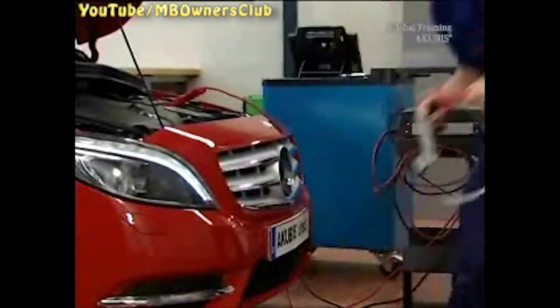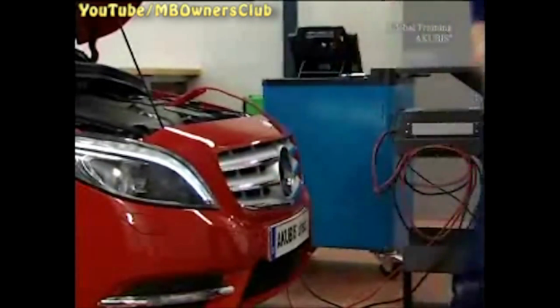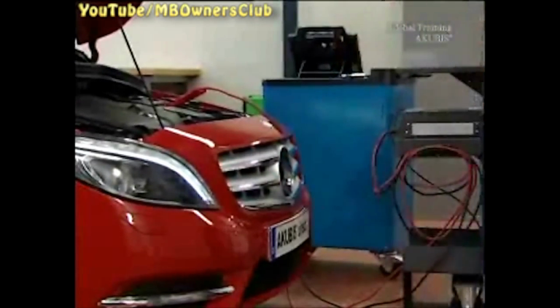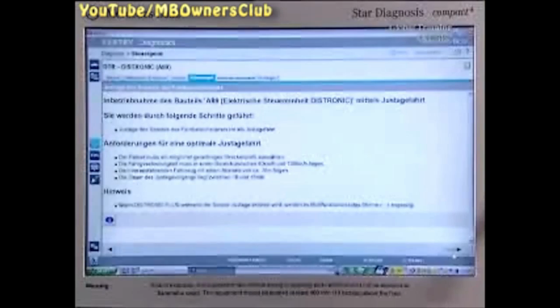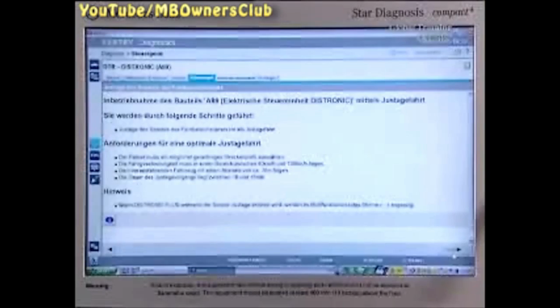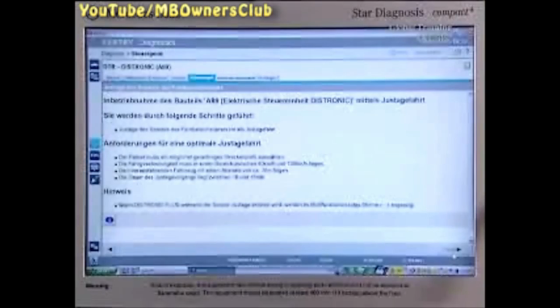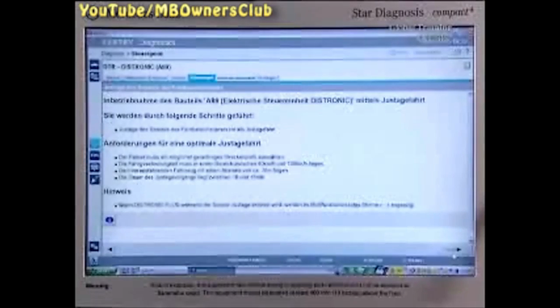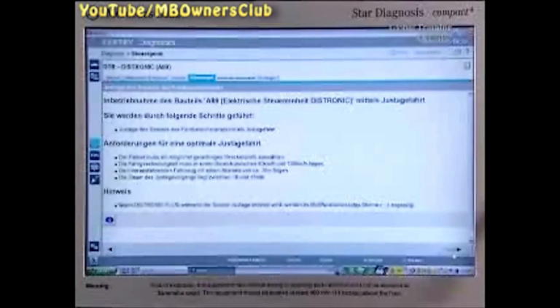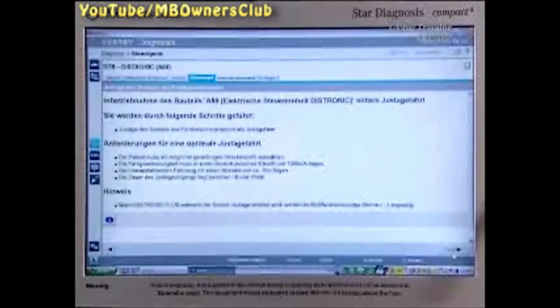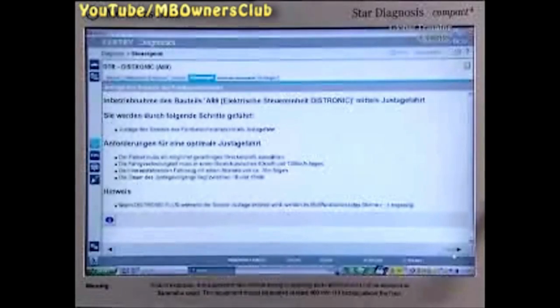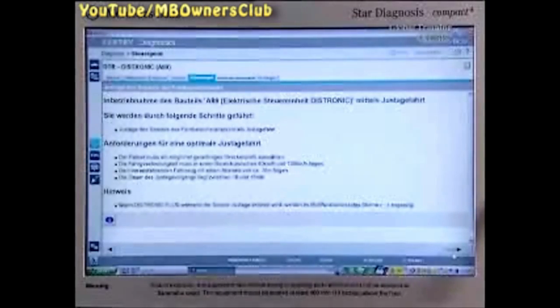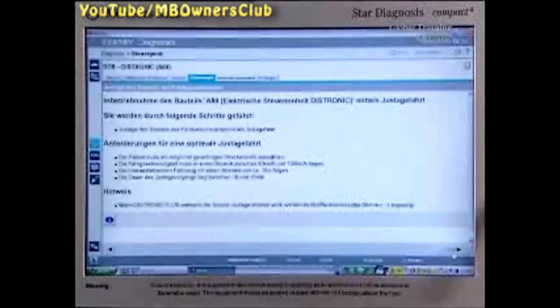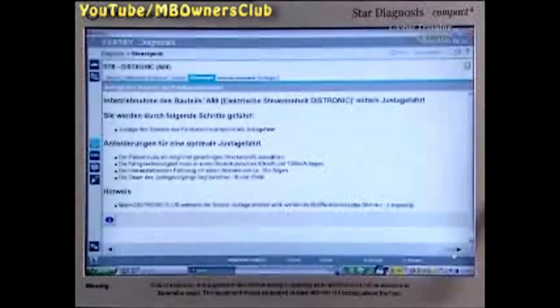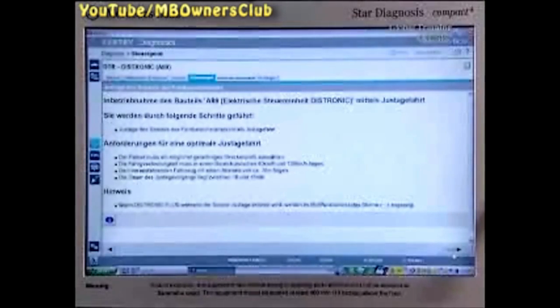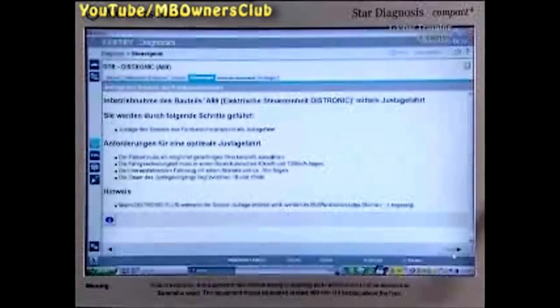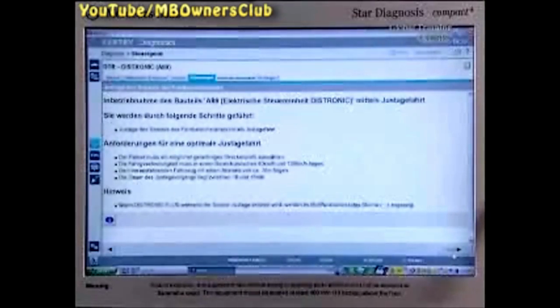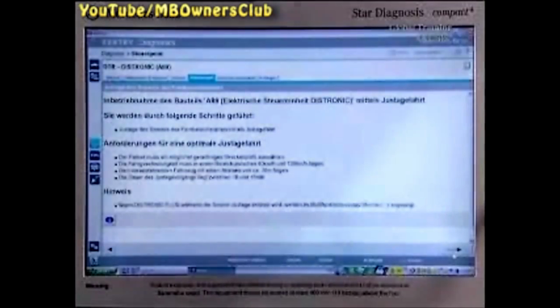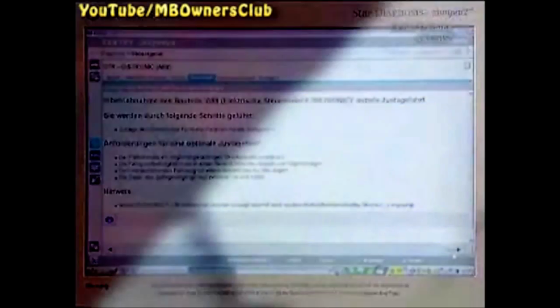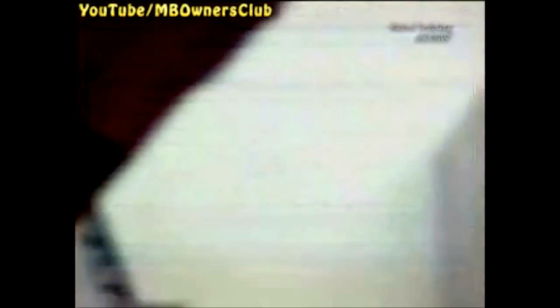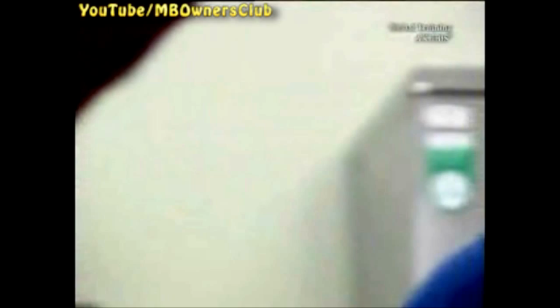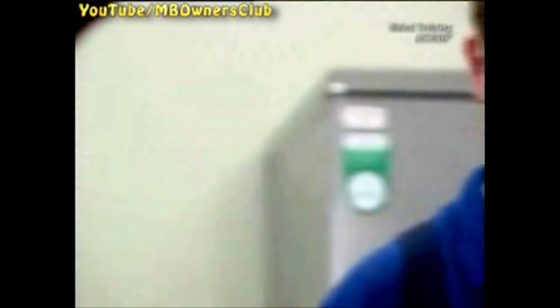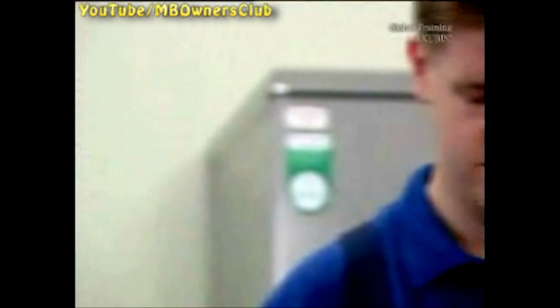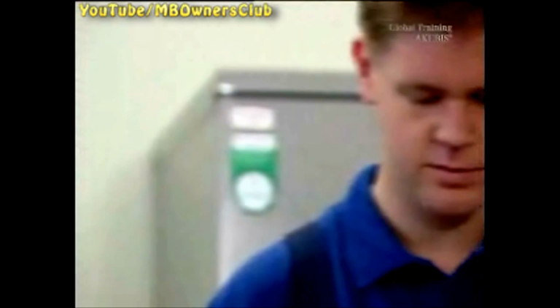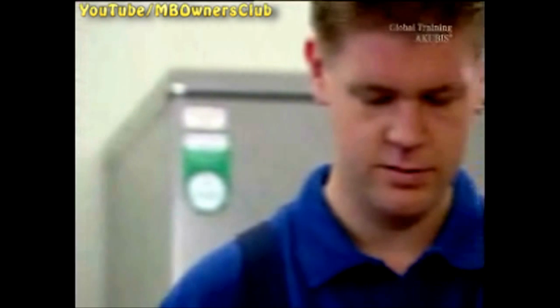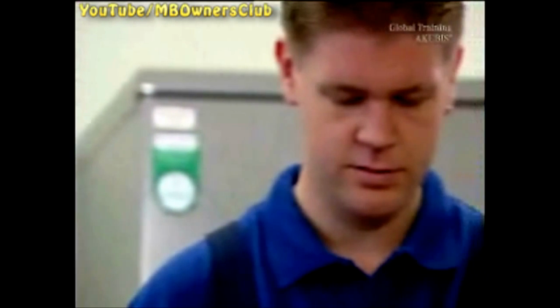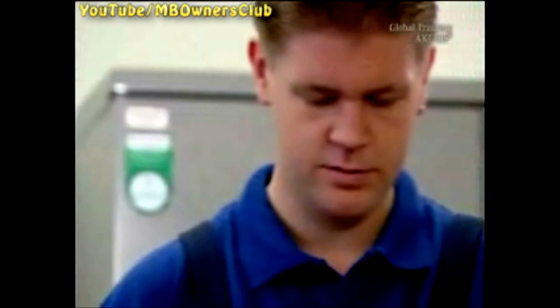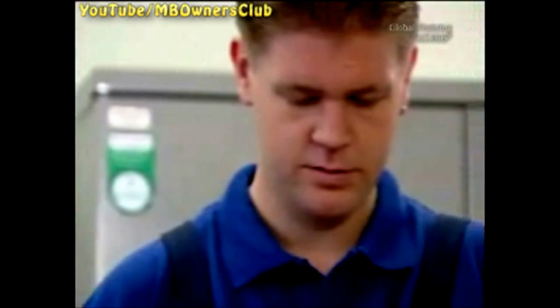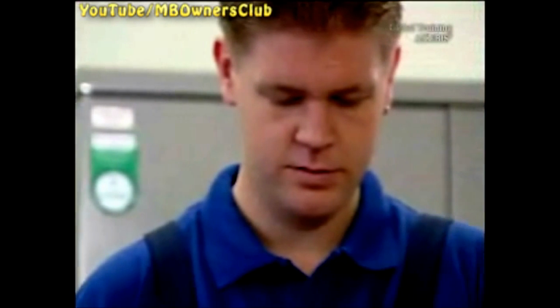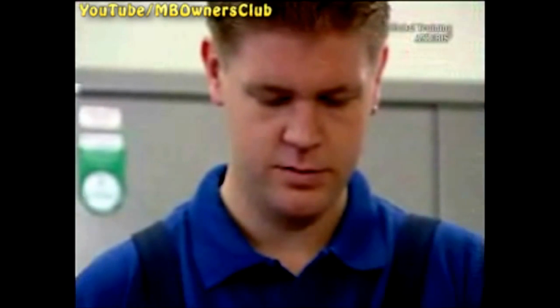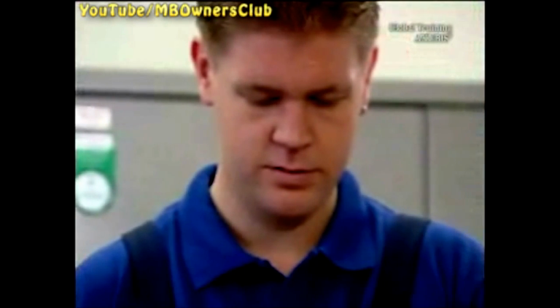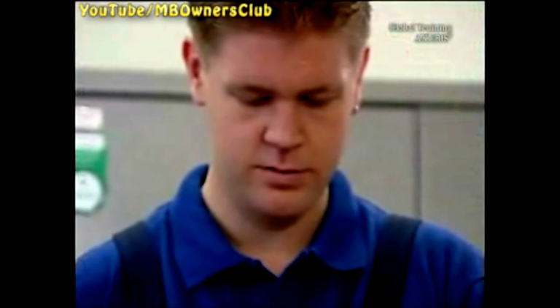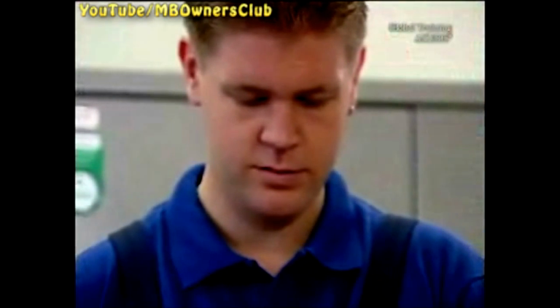Next, you go to star diagnosis. The requirement is to do an adjustment drive.